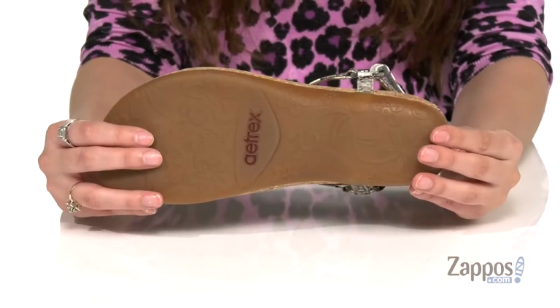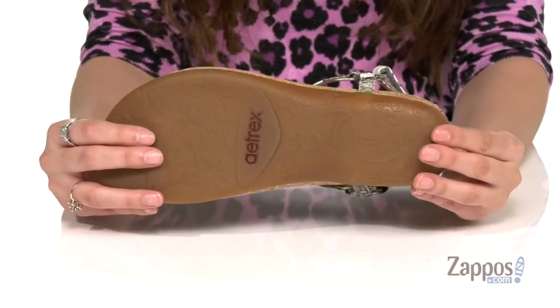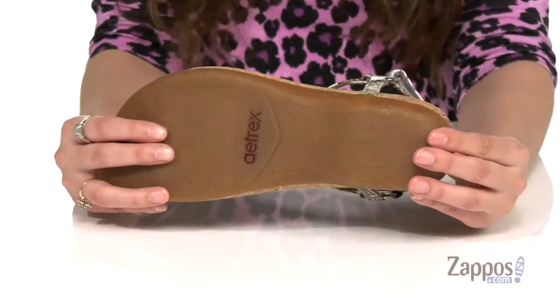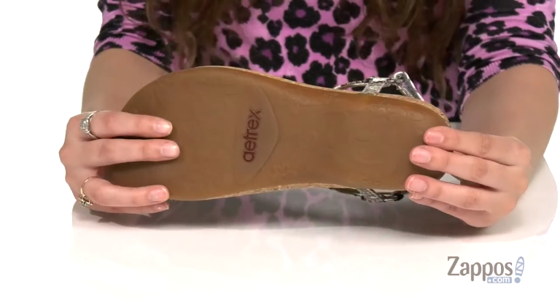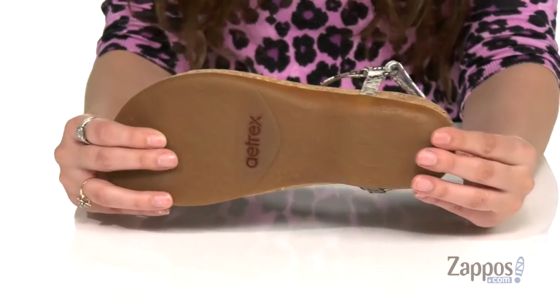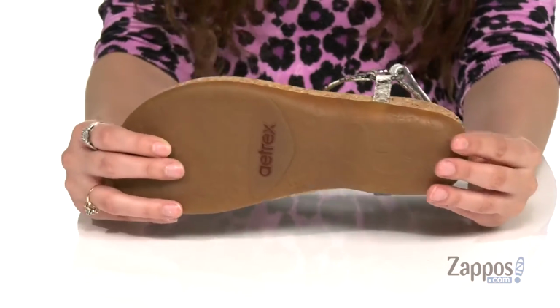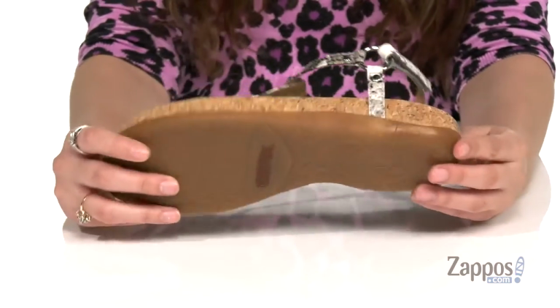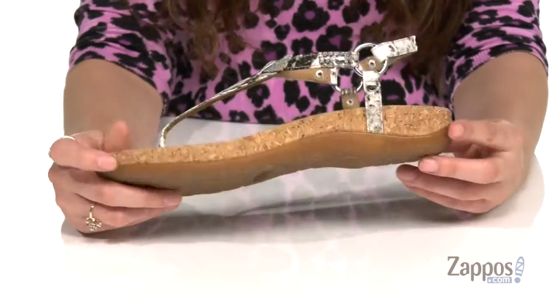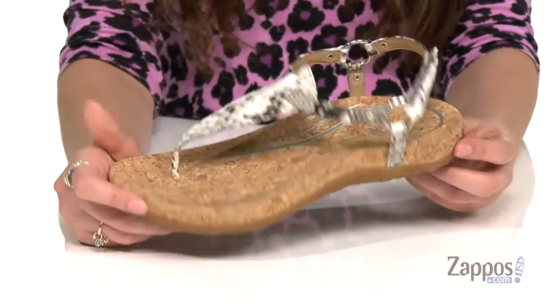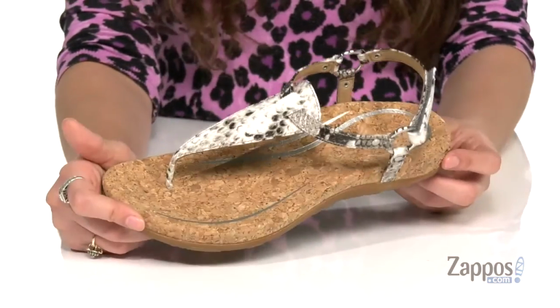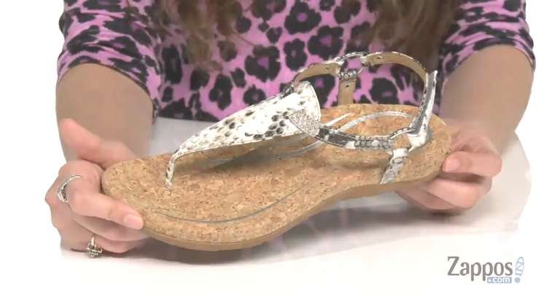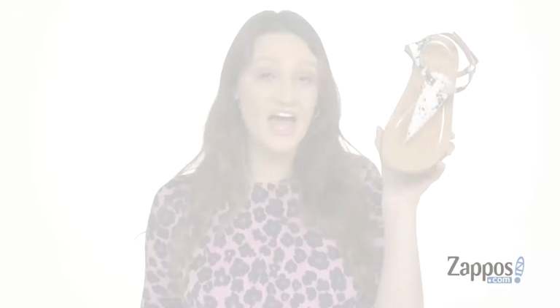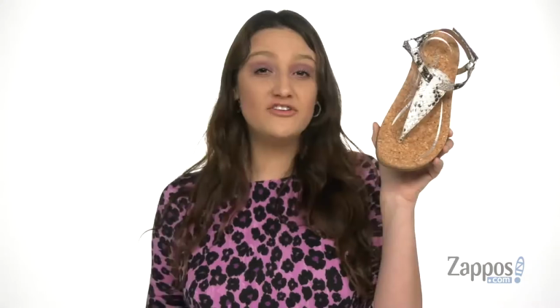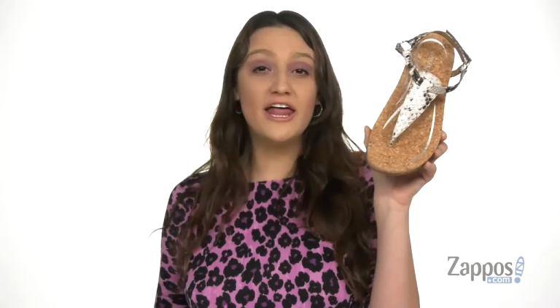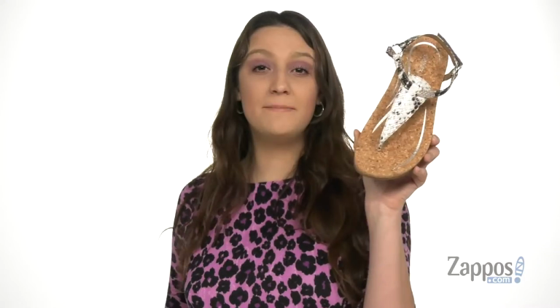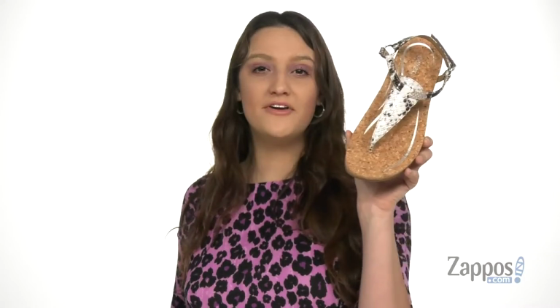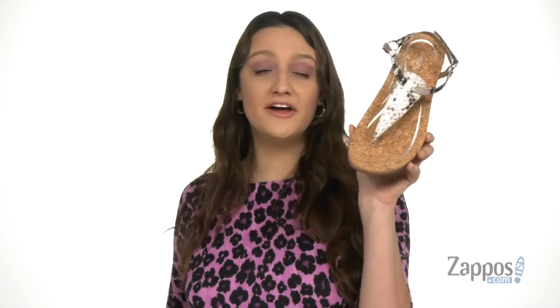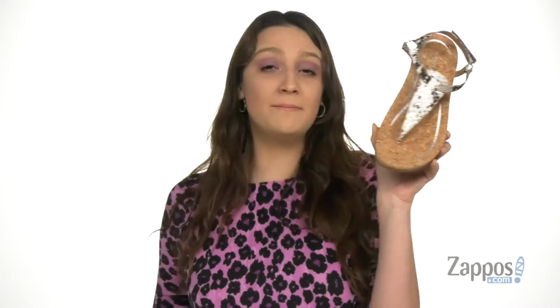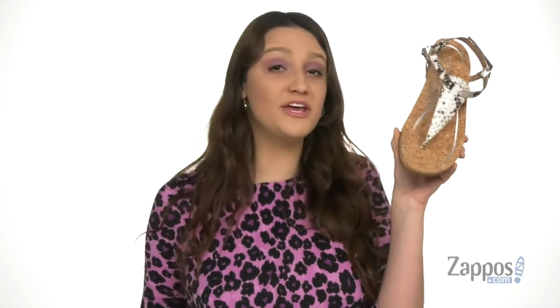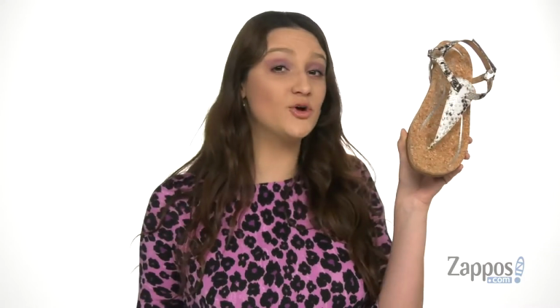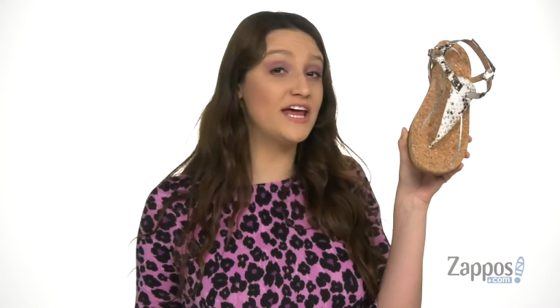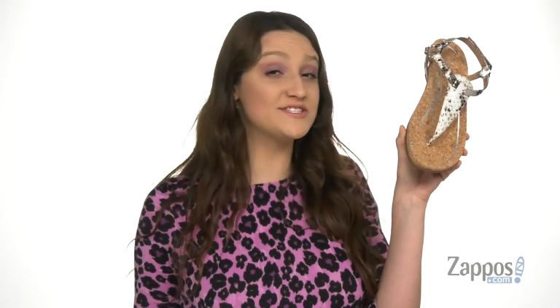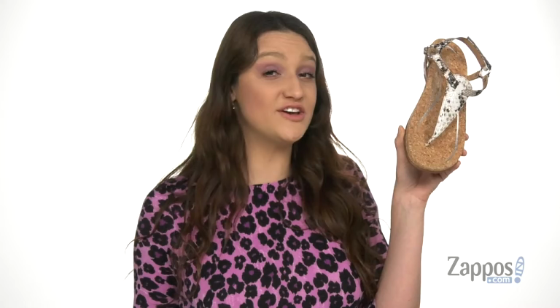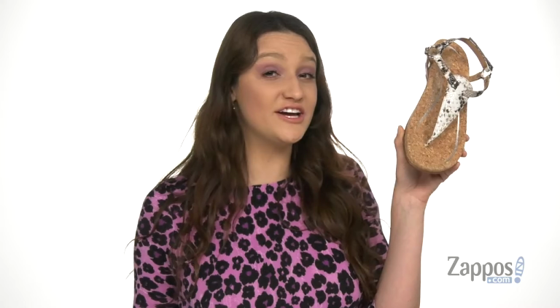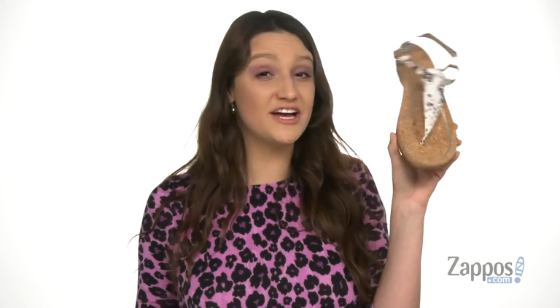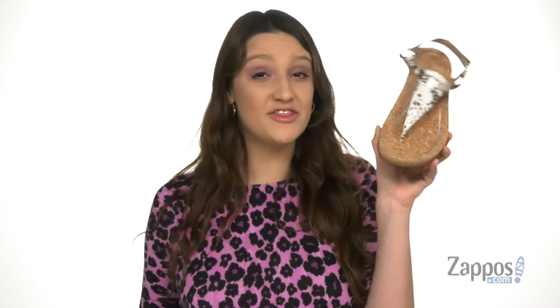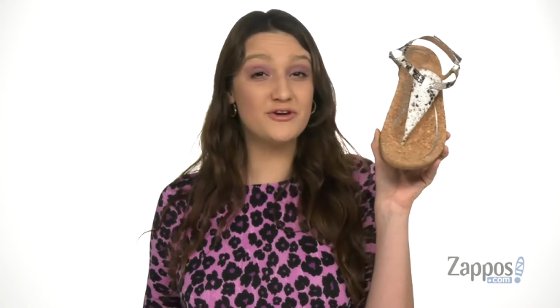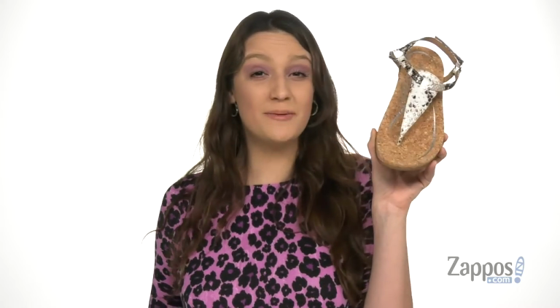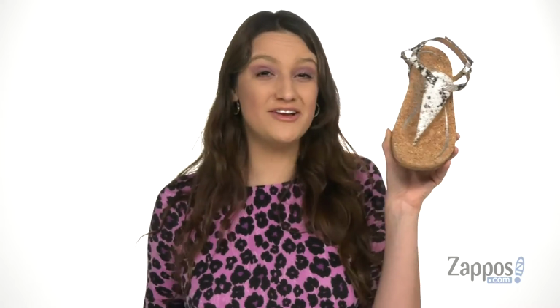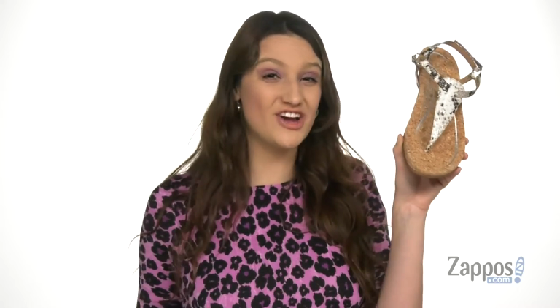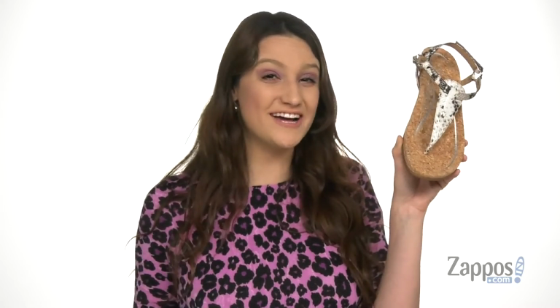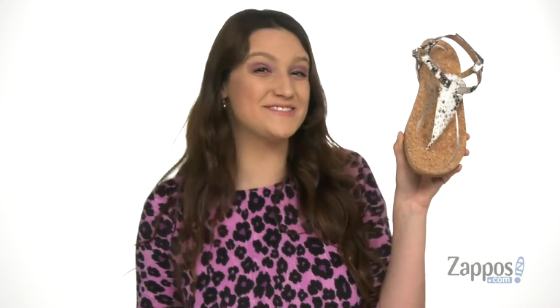It's all on top of a textured man-made outsole. Let Amelia complete your next look — they're from Atrex.